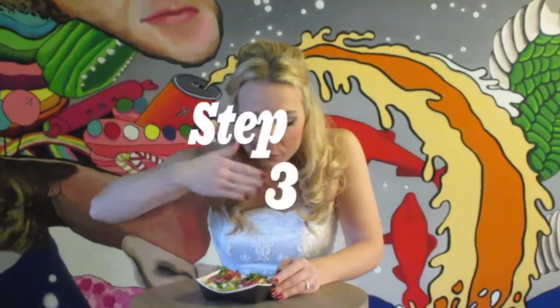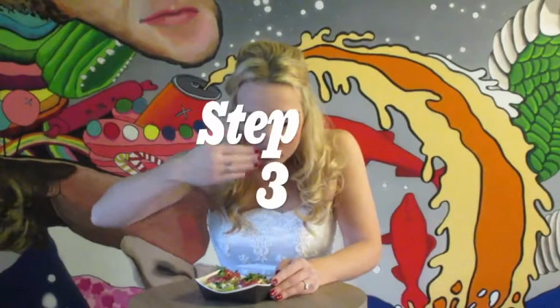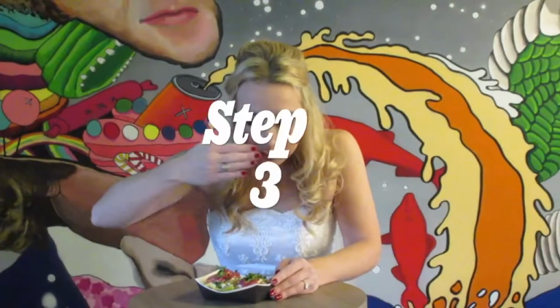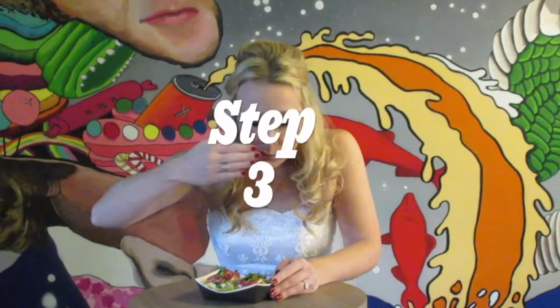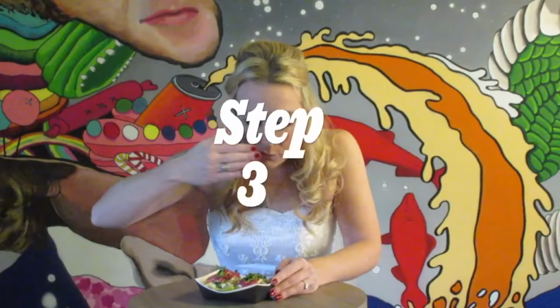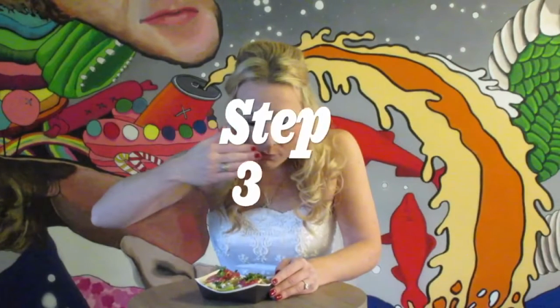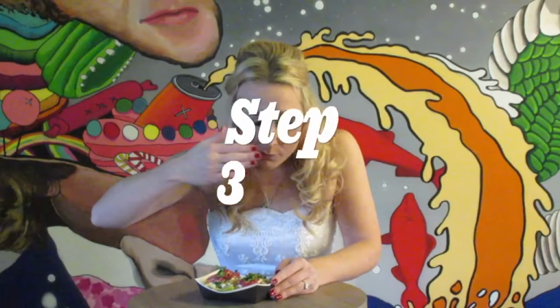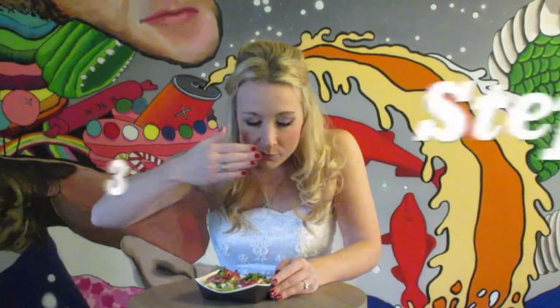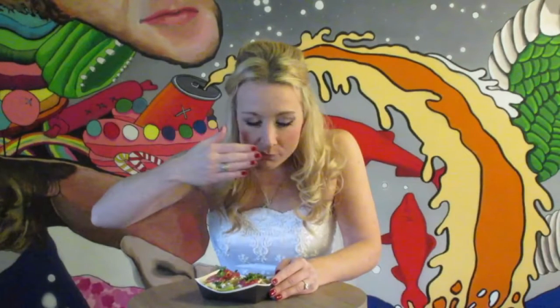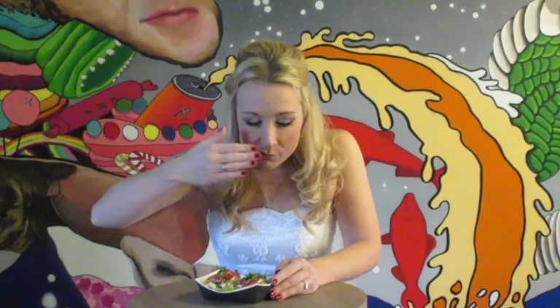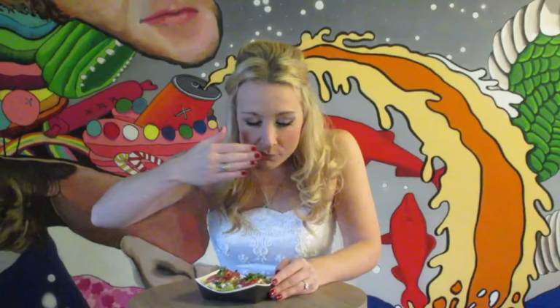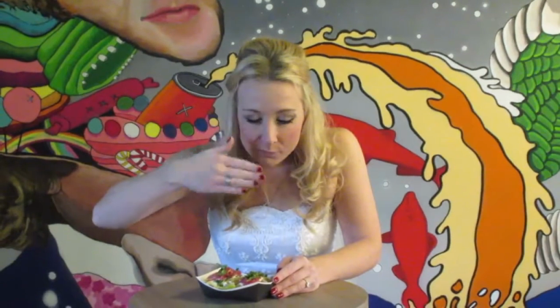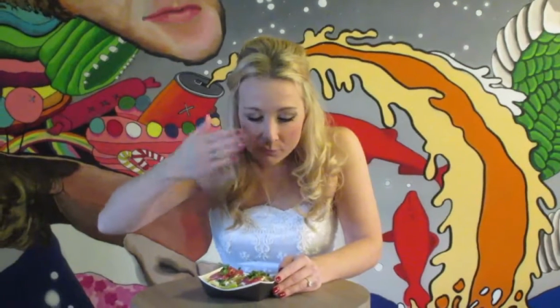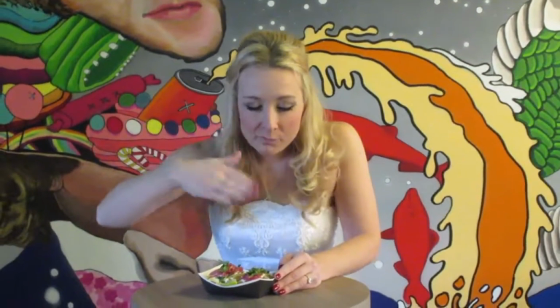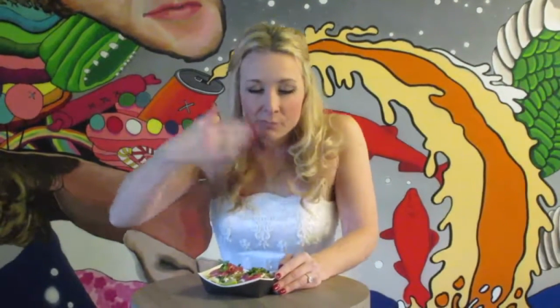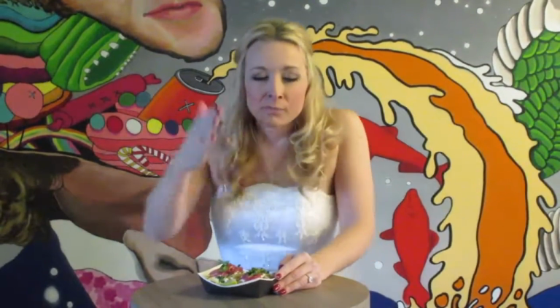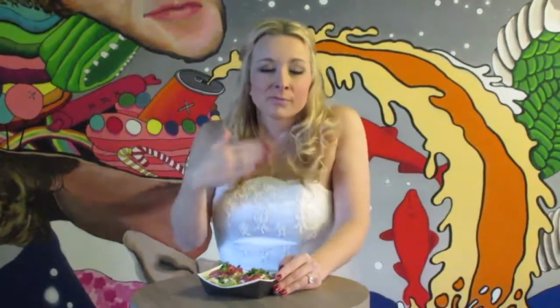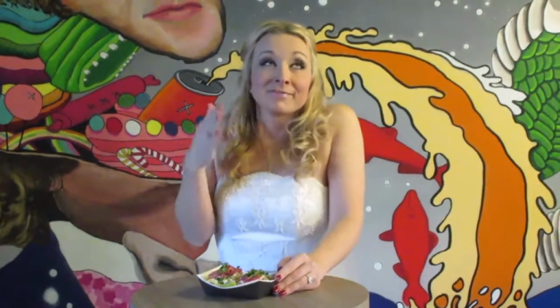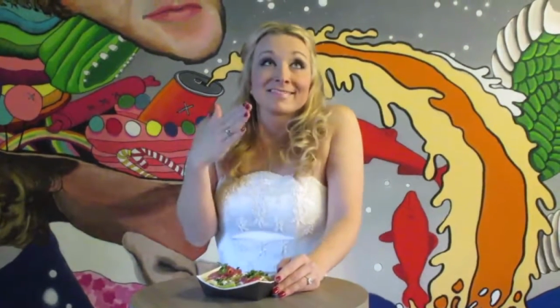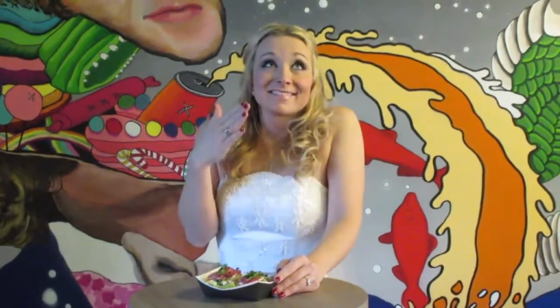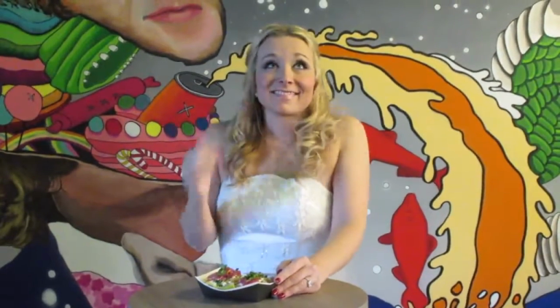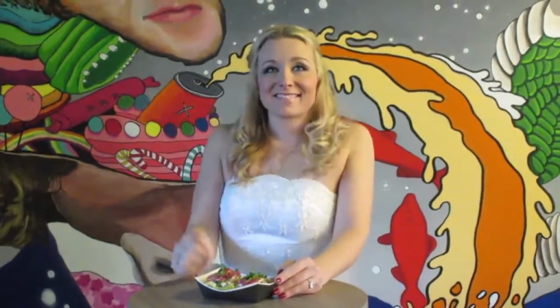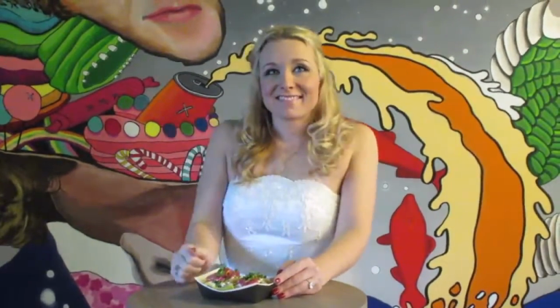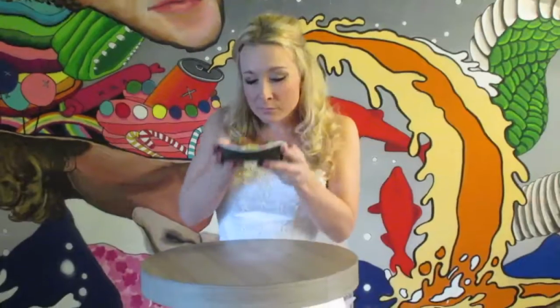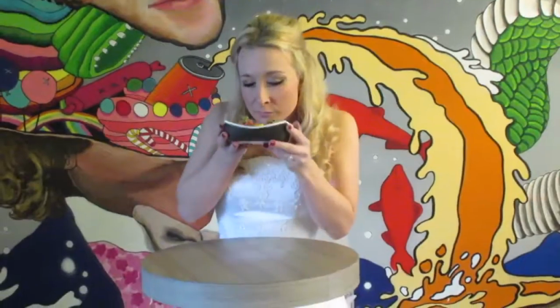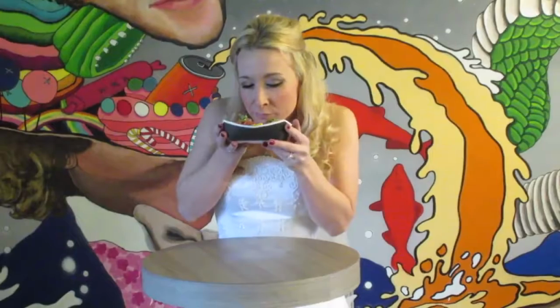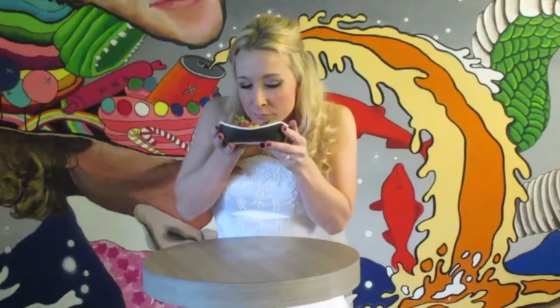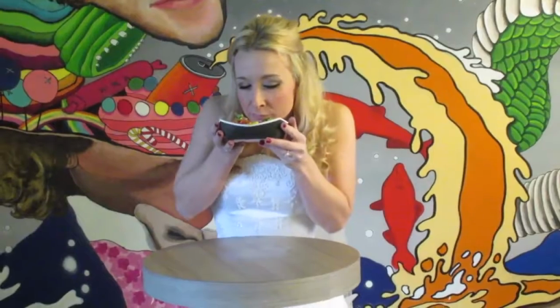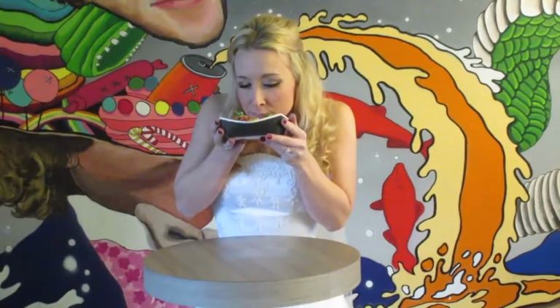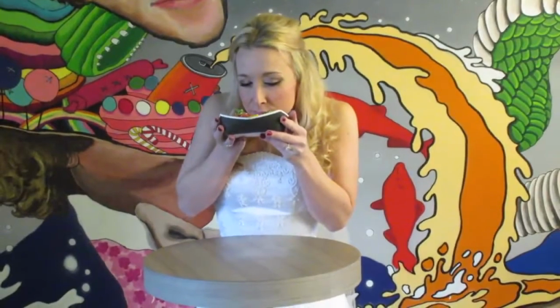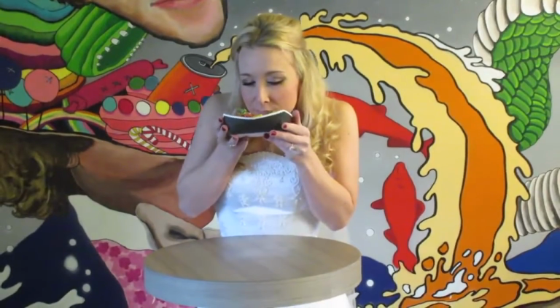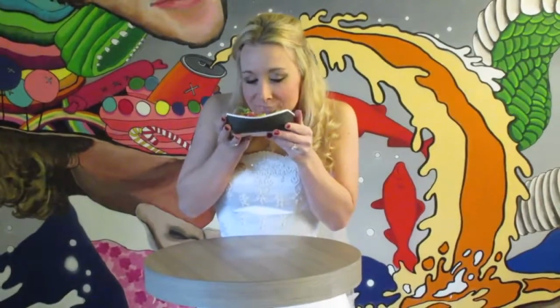Step 3. Smell that taco. Use your hand to get the smell directly into your nose, or shove your face right in it.